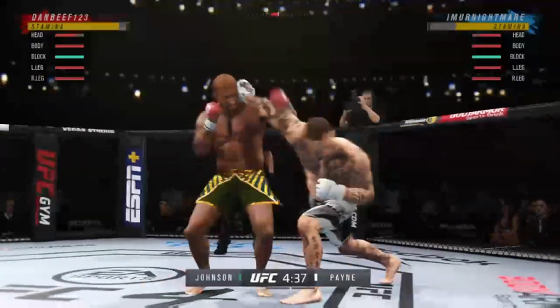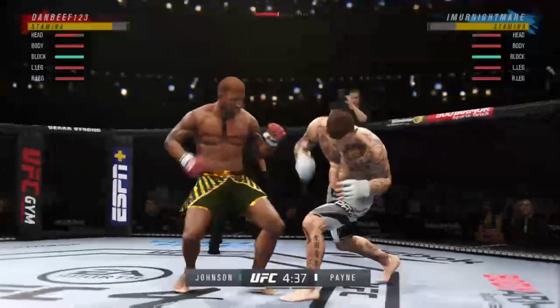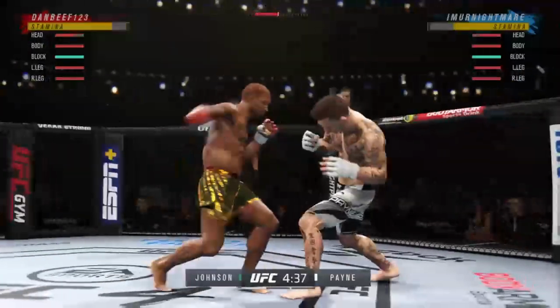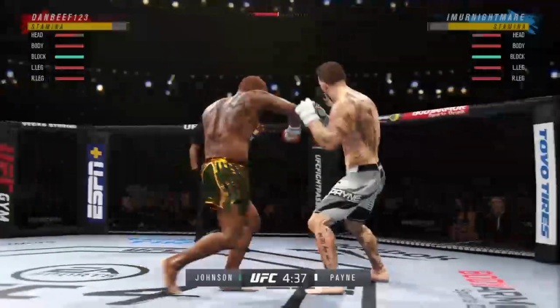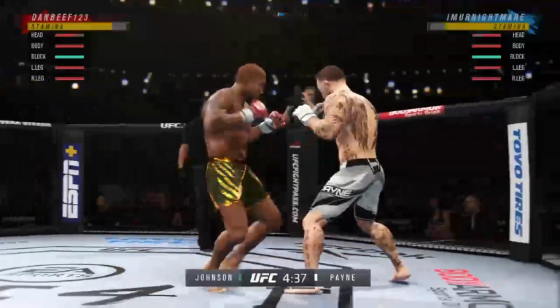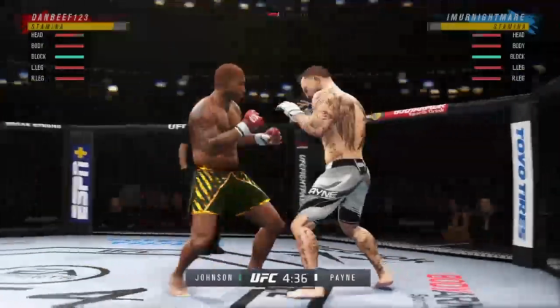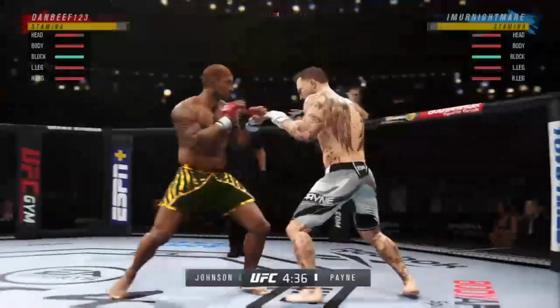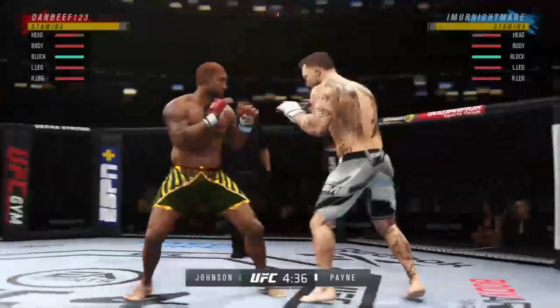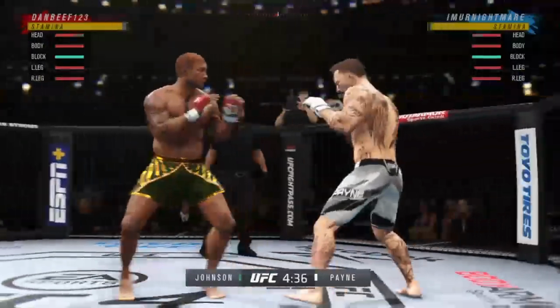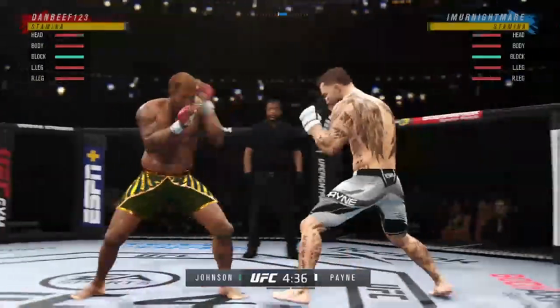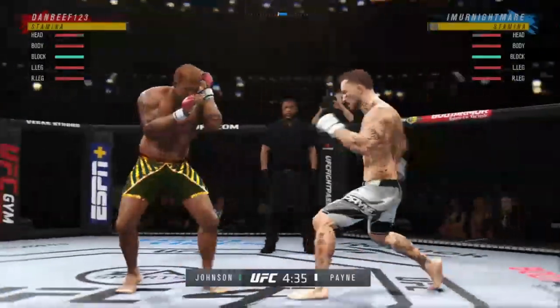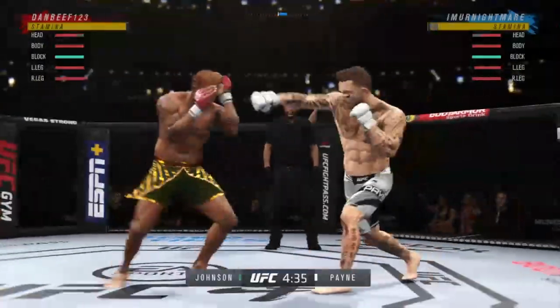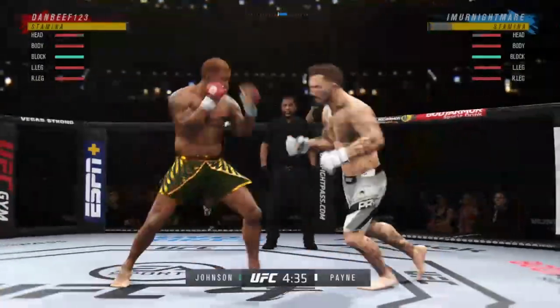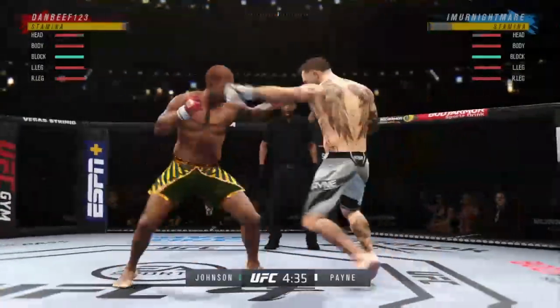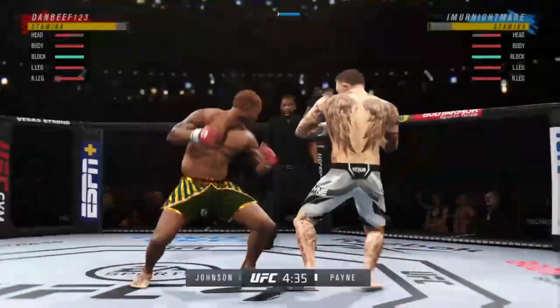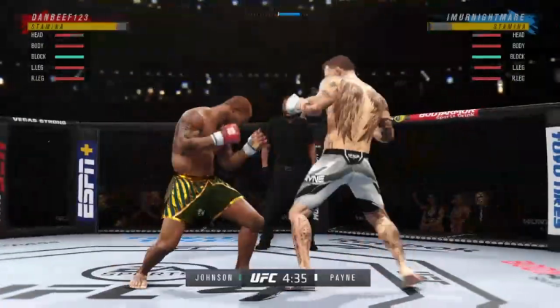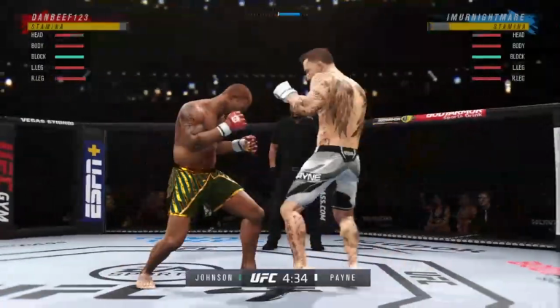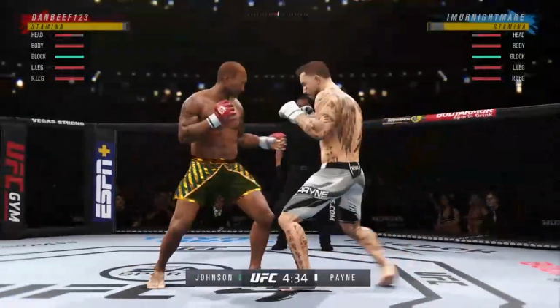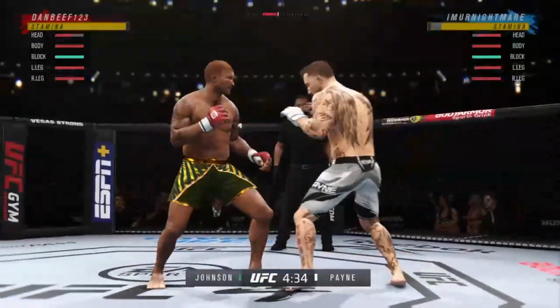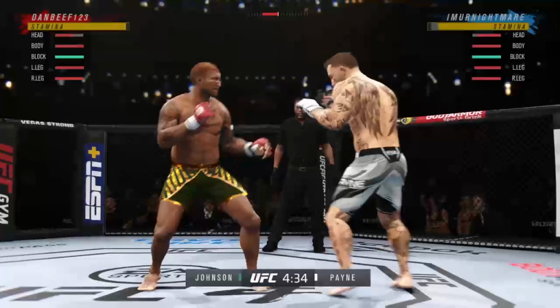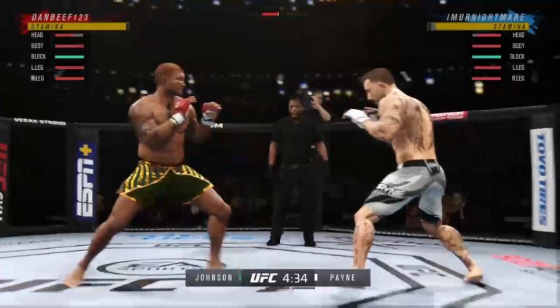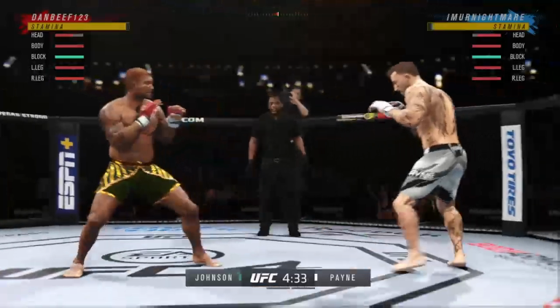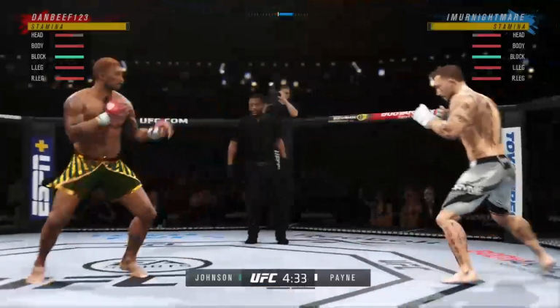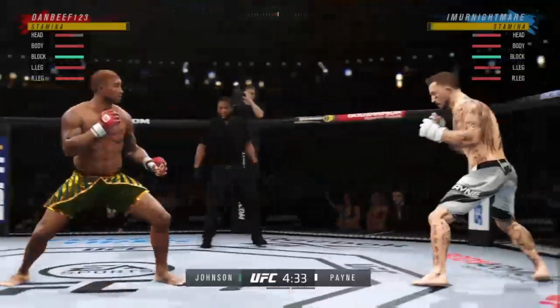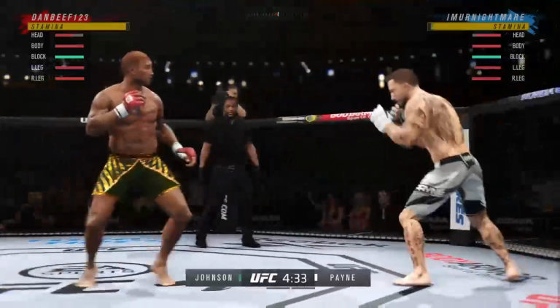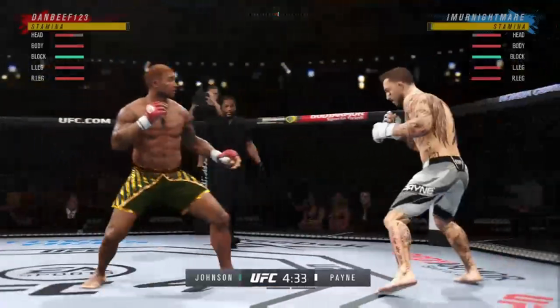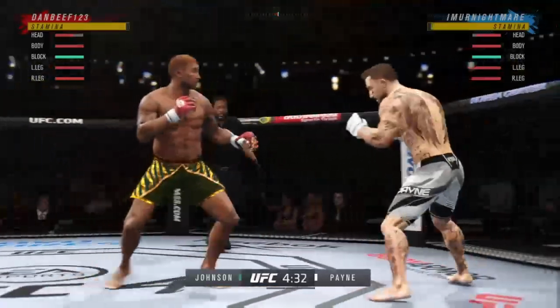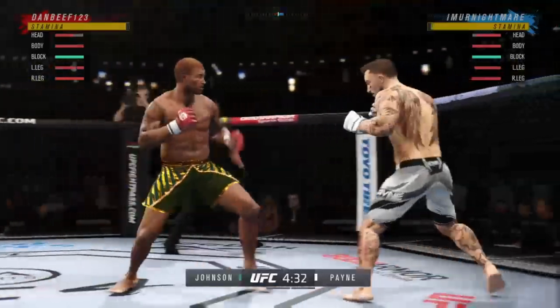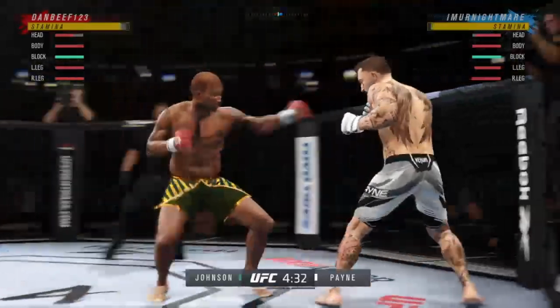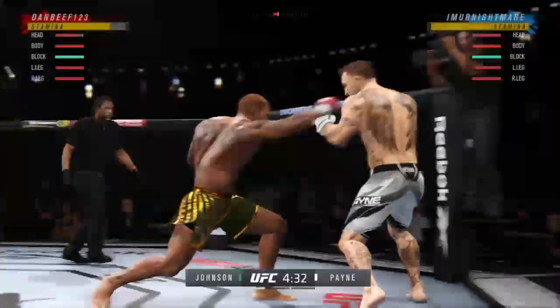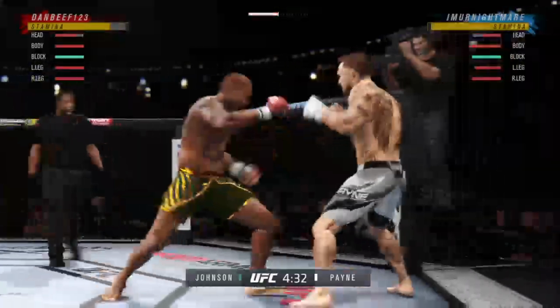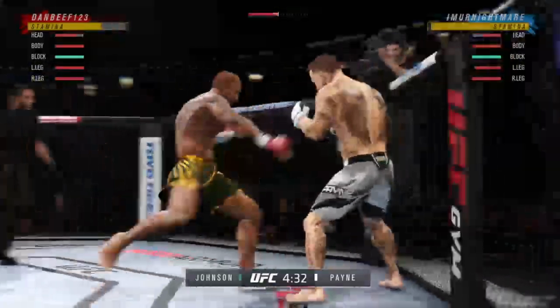What a punch! He continues to mix it up, going to the head and mixing in some body shots.